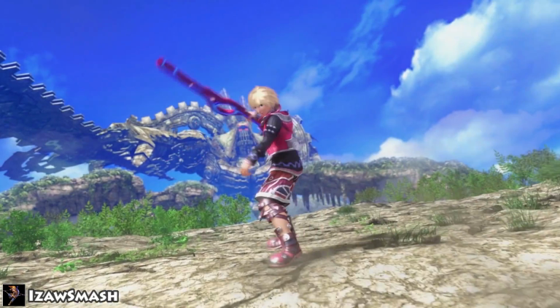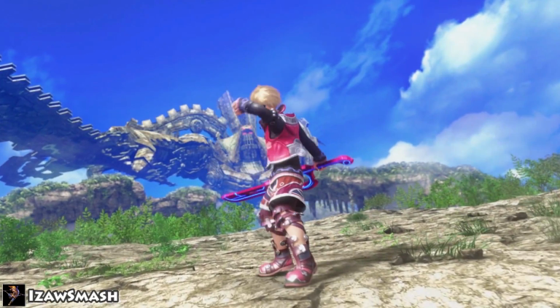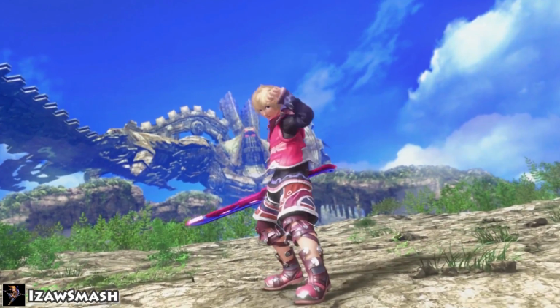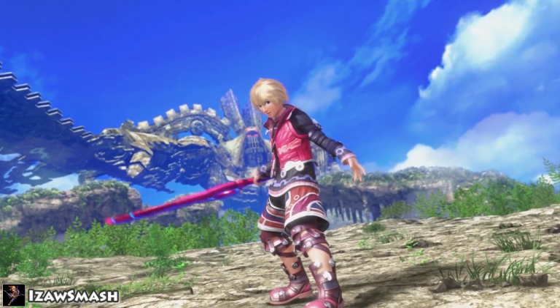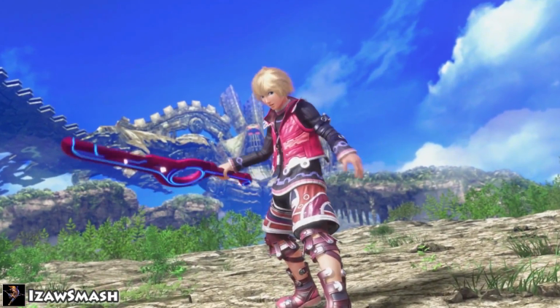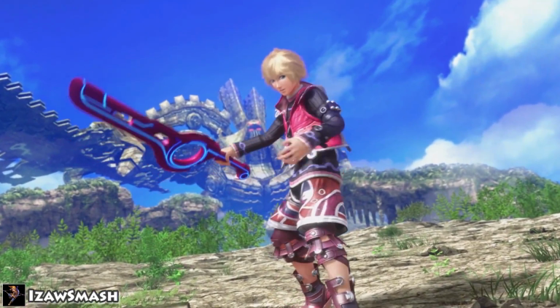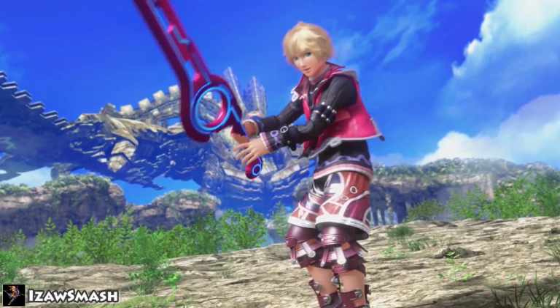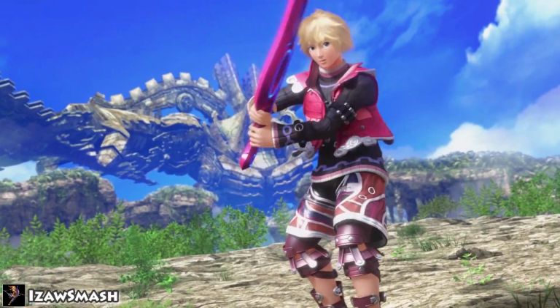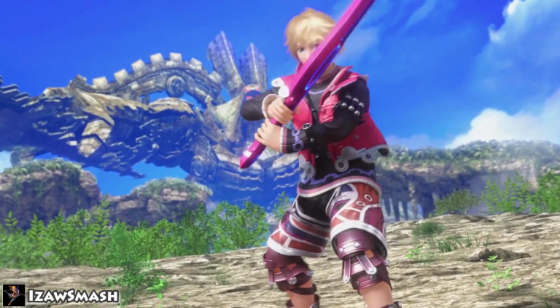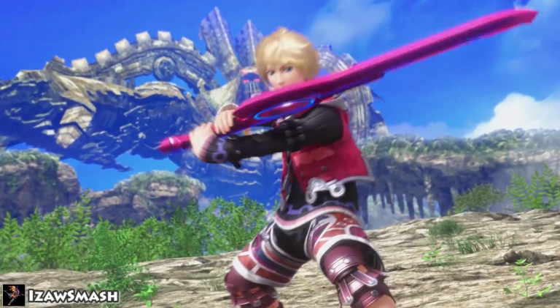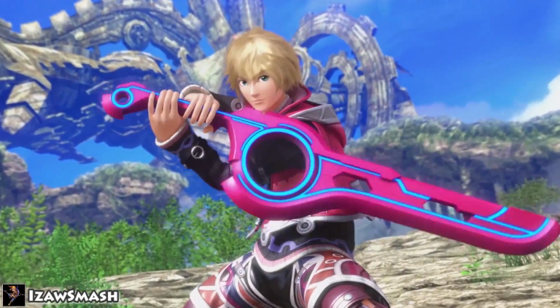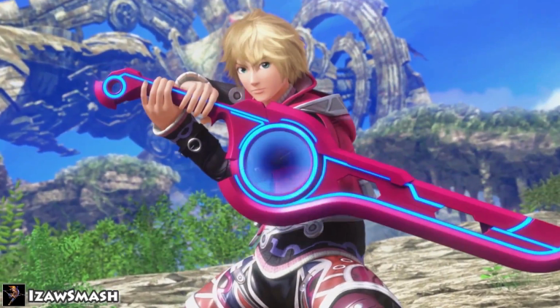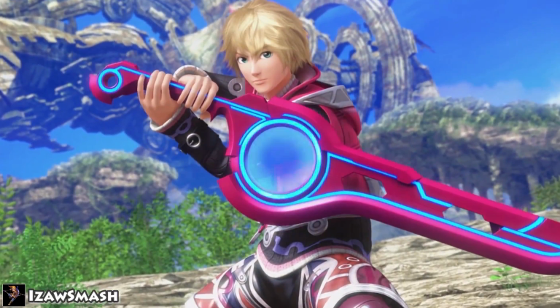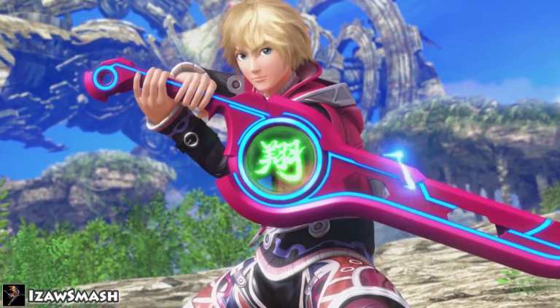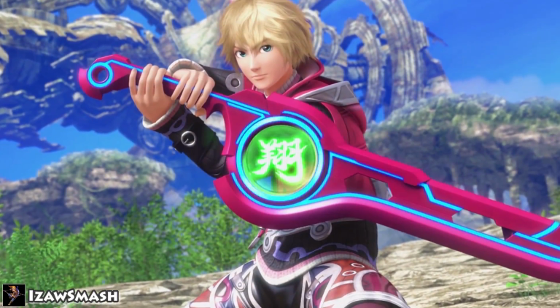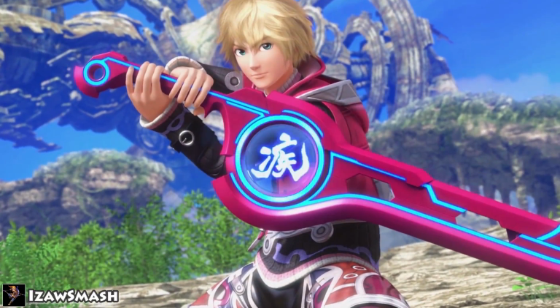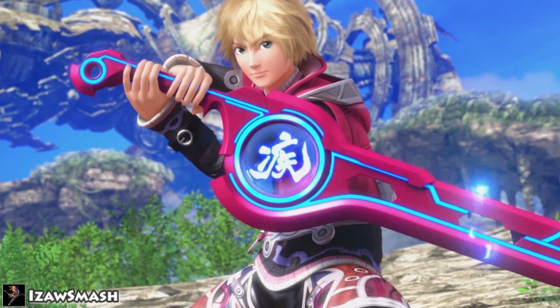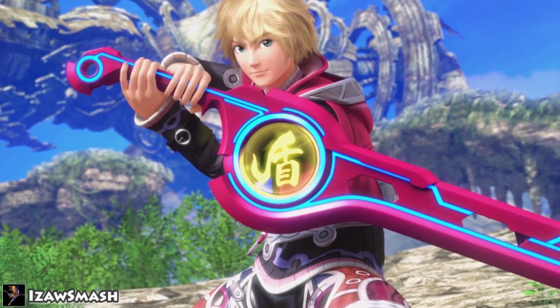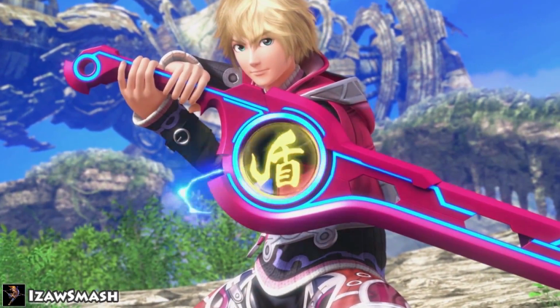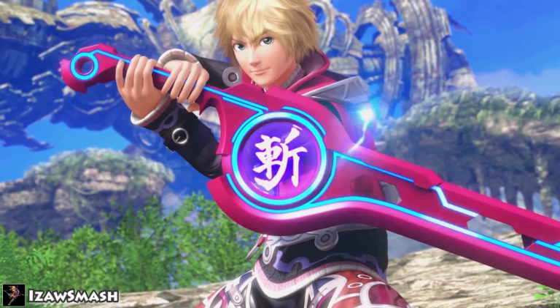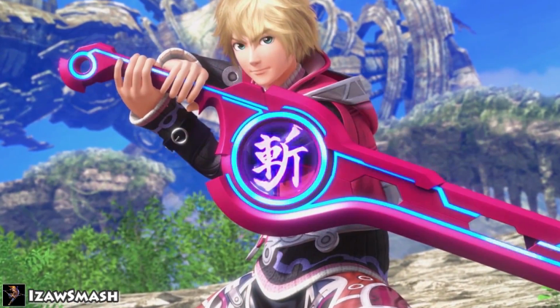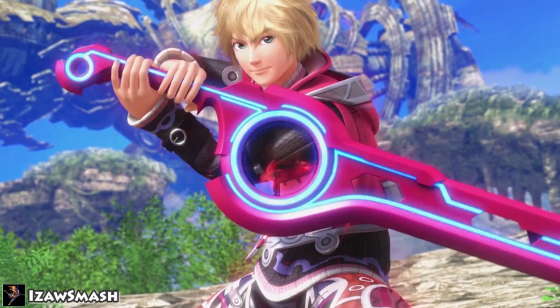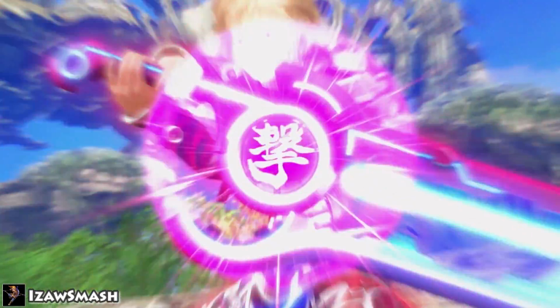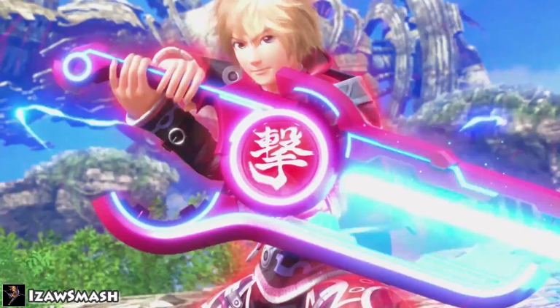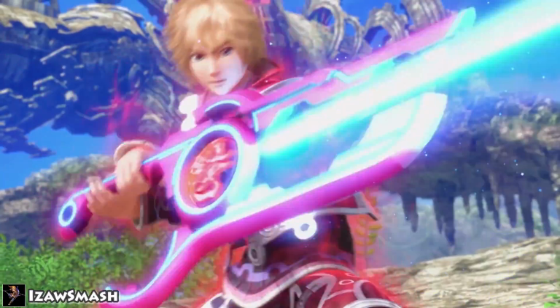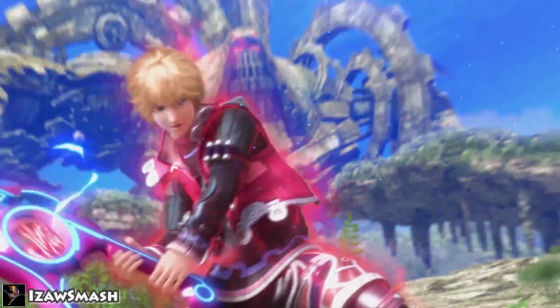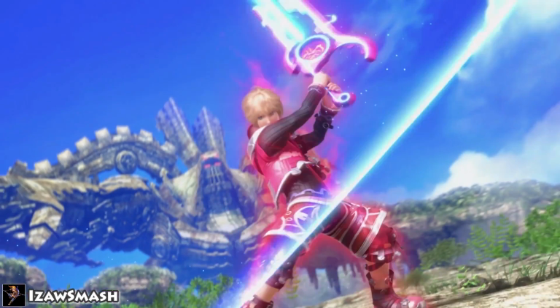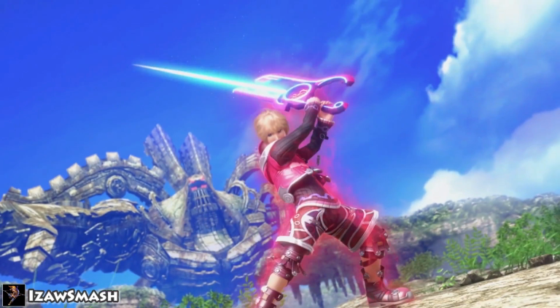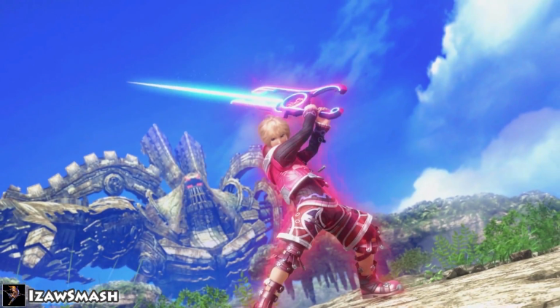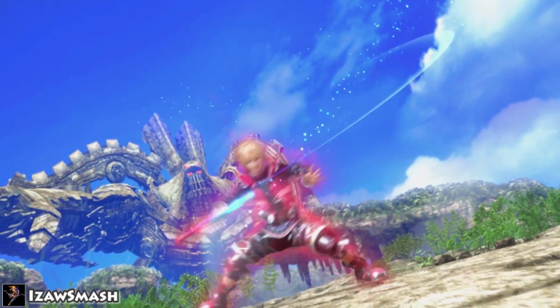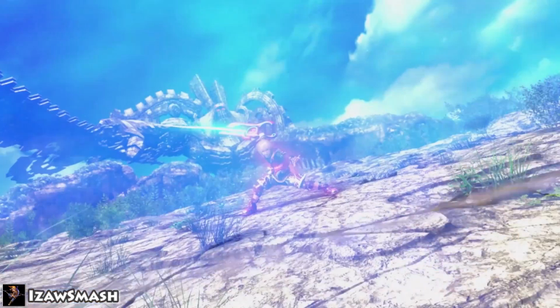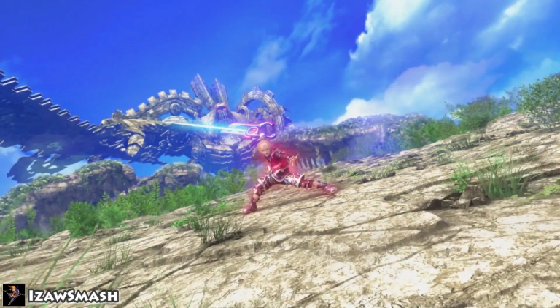So you've learned the basics of Smash and are looking to improve to the next level. Let's dive right into it.